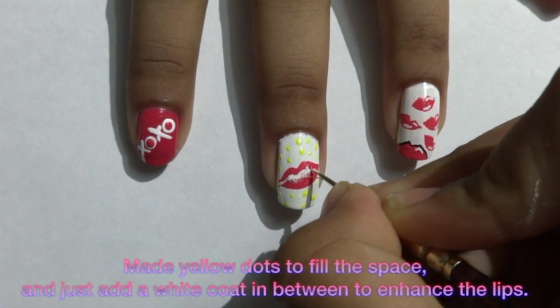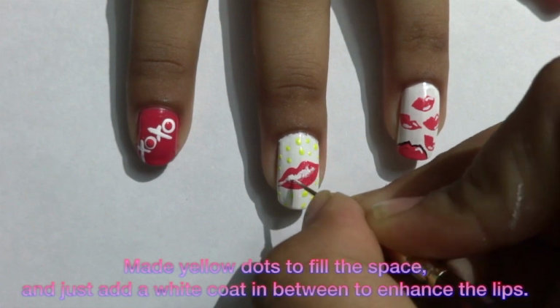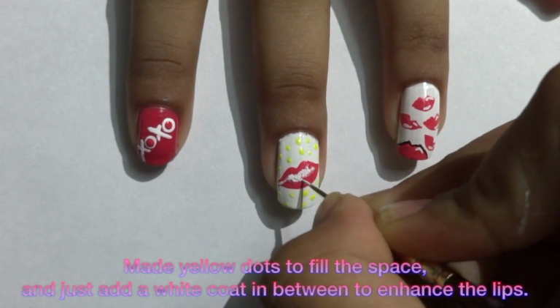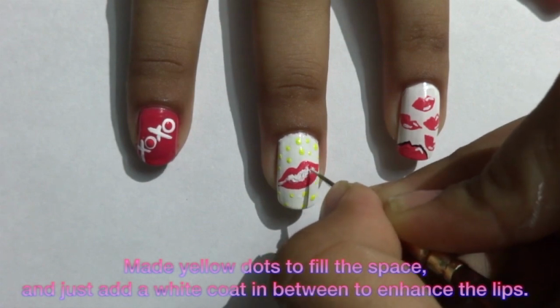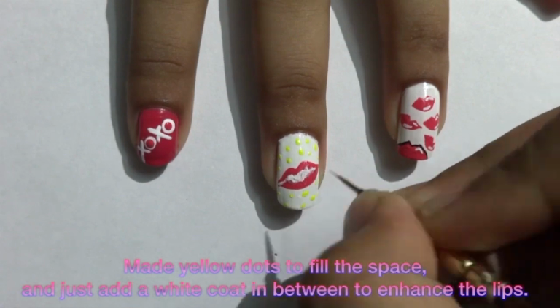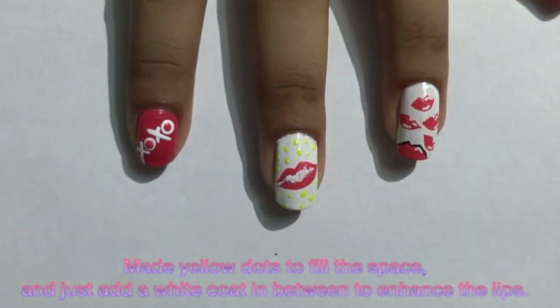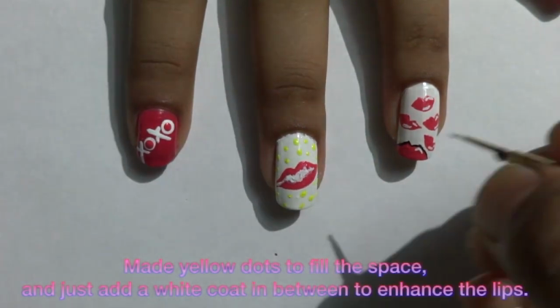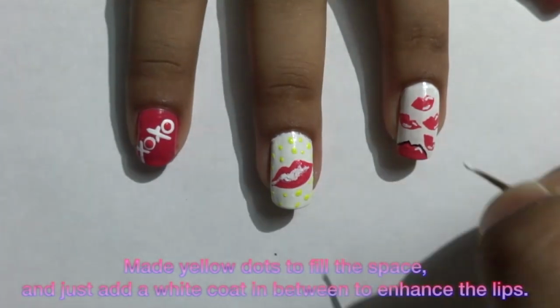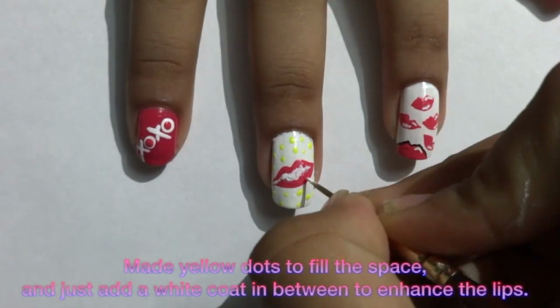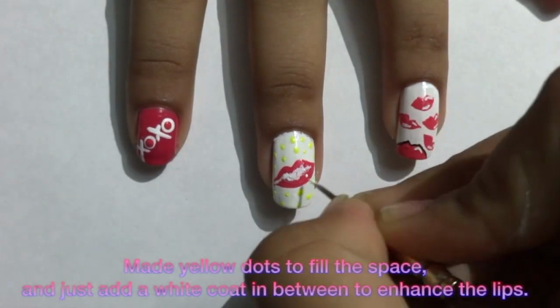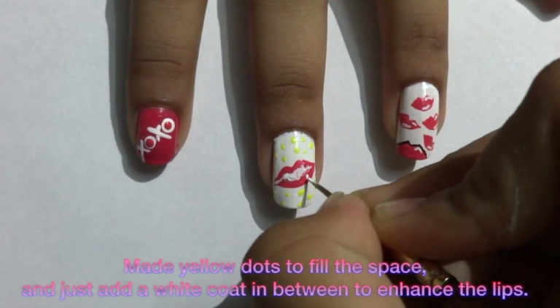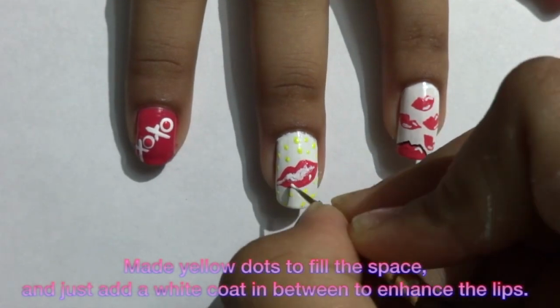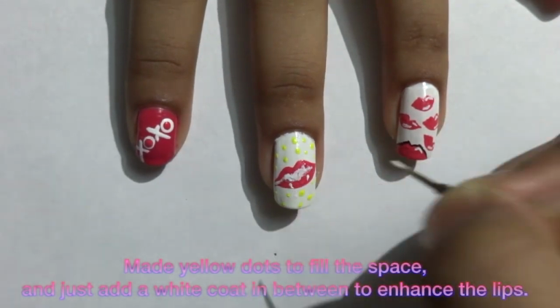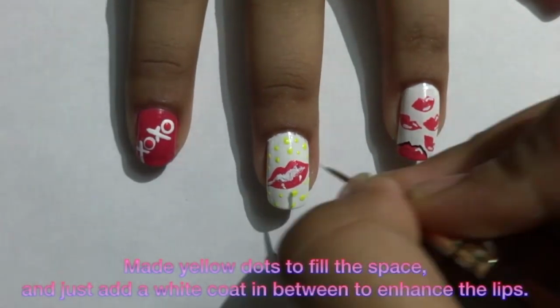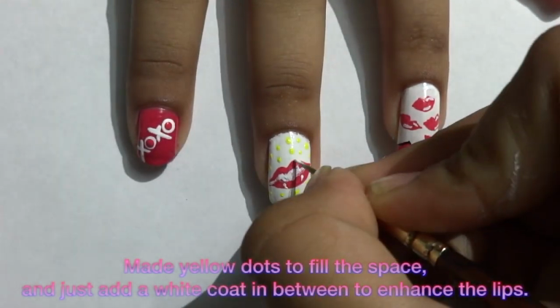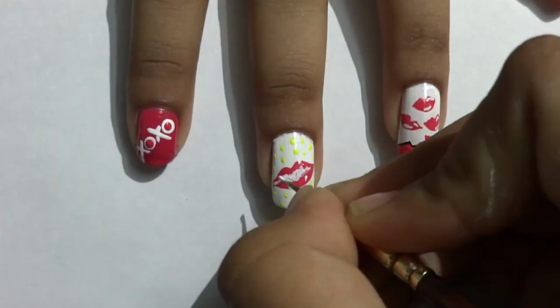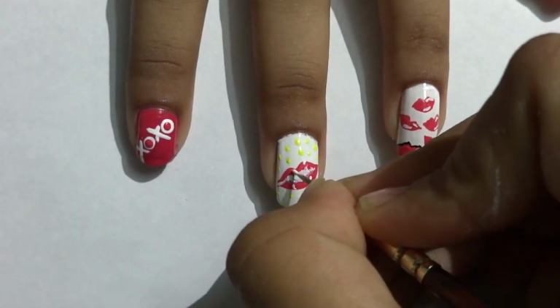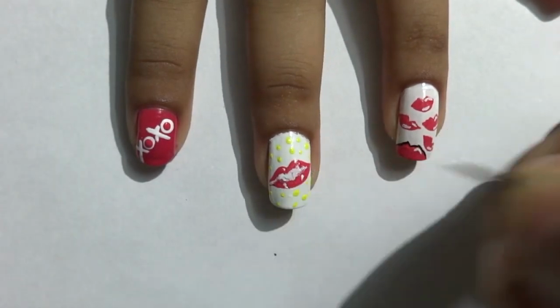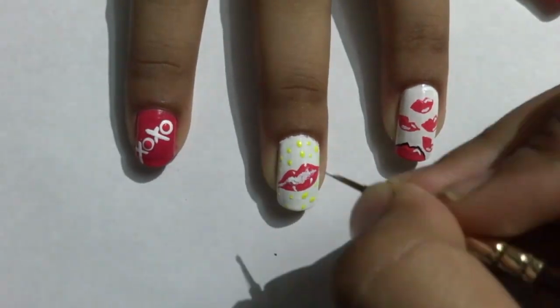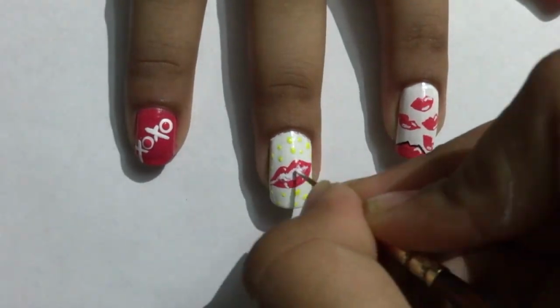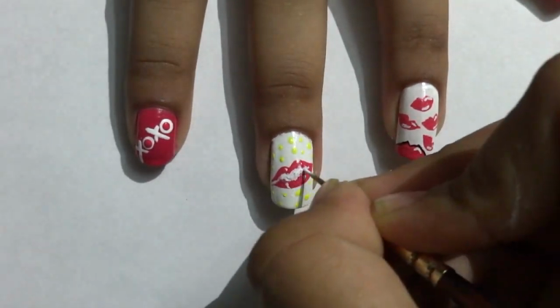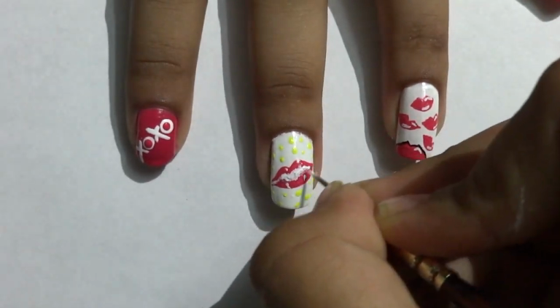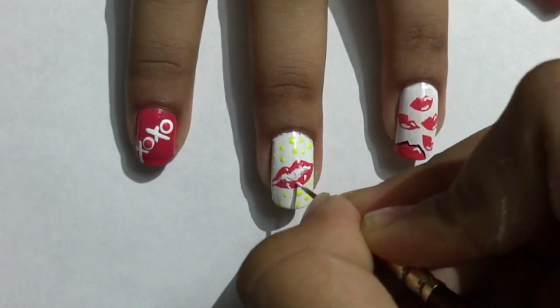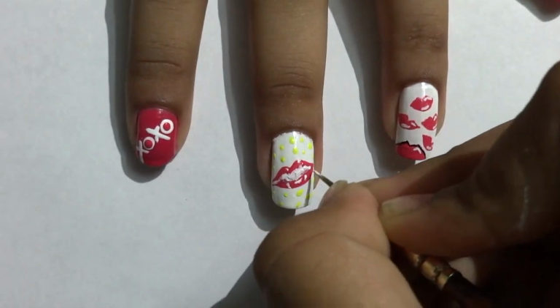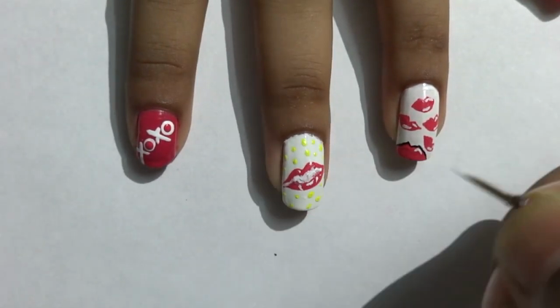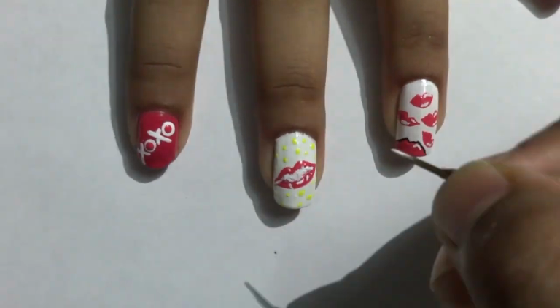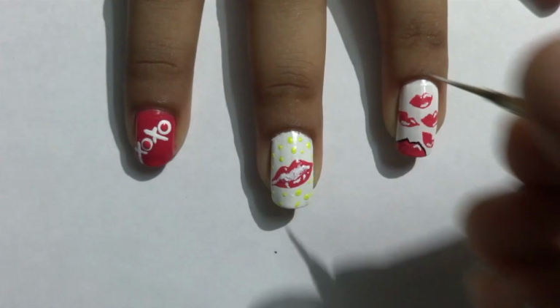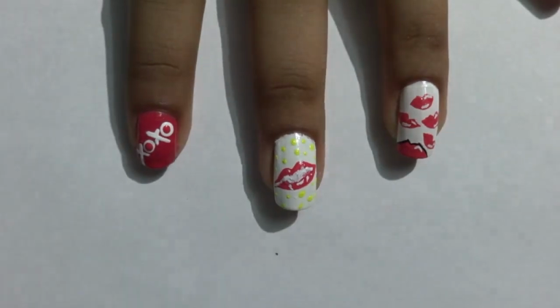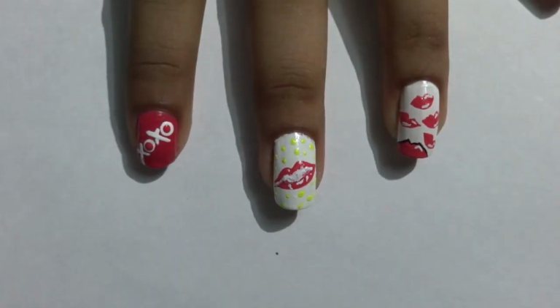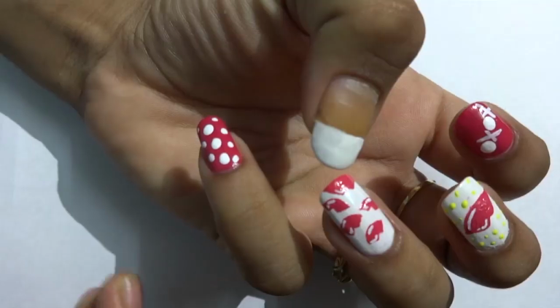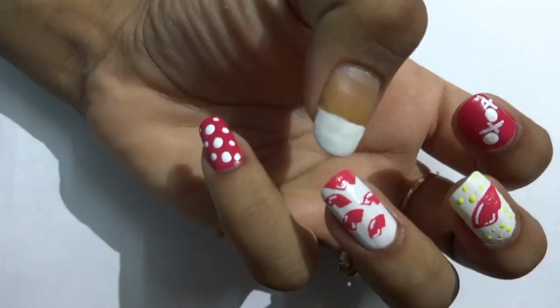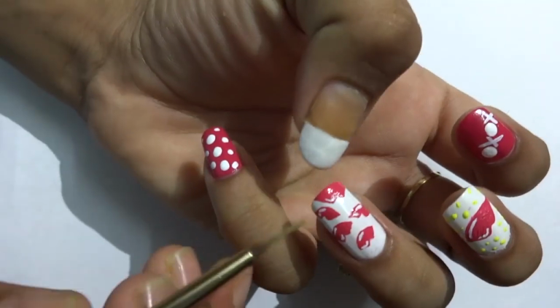On my pinky I've just made some cute polka dots with my toothpick. On the rest of the area of my middle finger I've also made some cute polka dots to add an element.